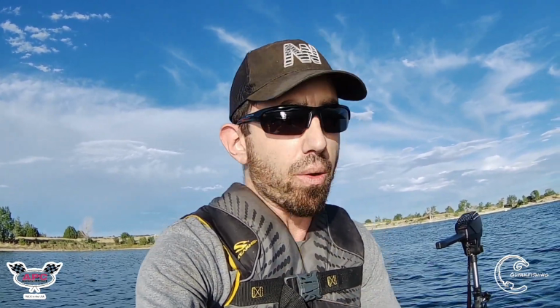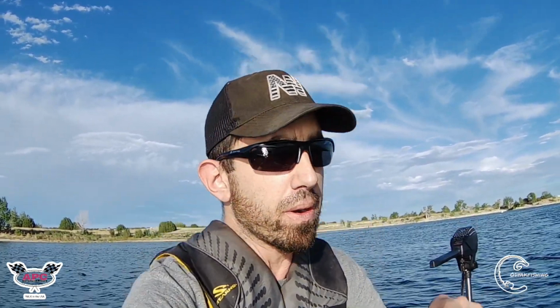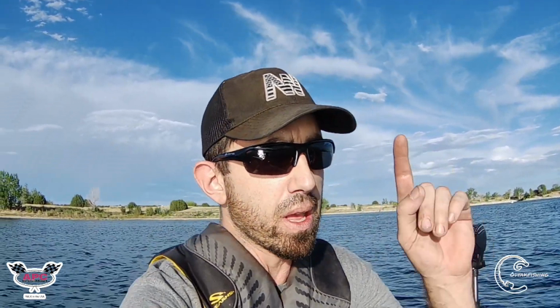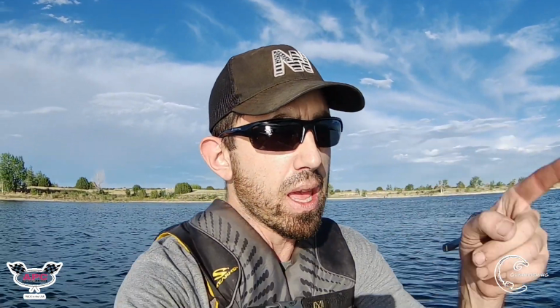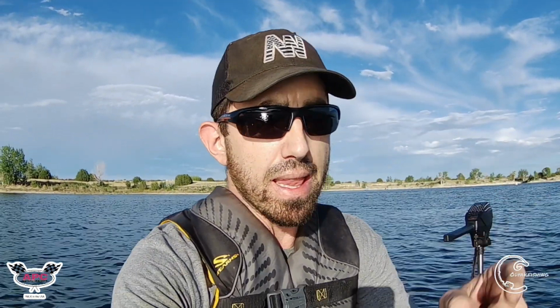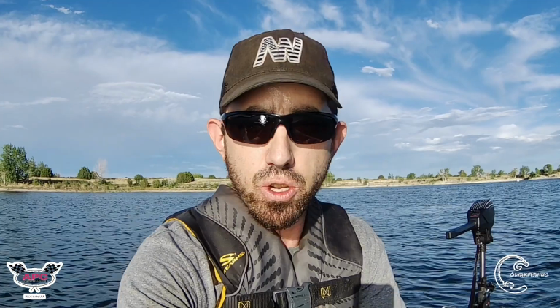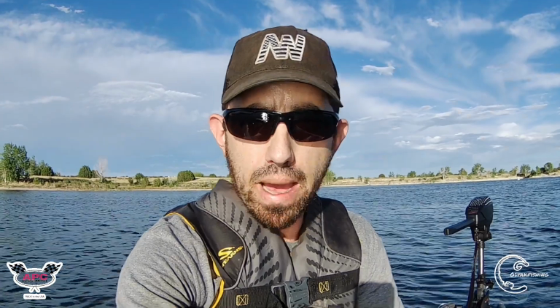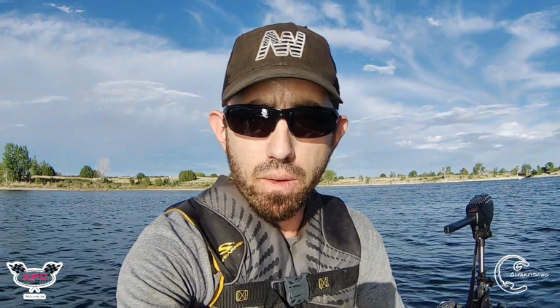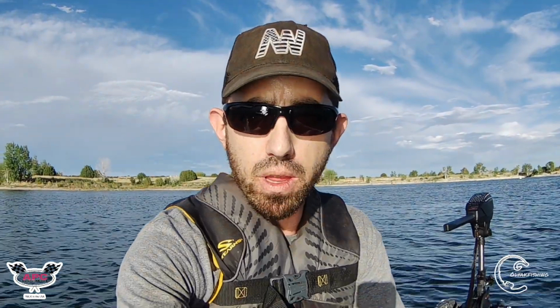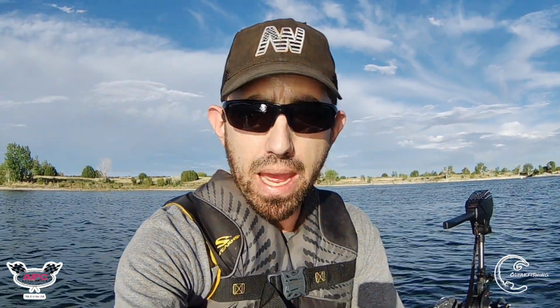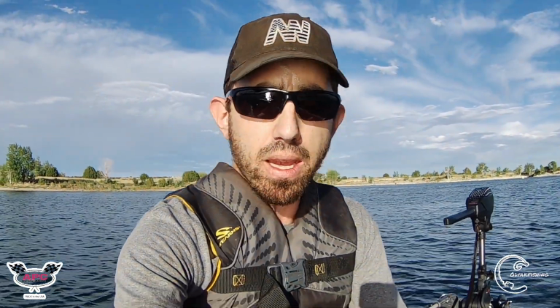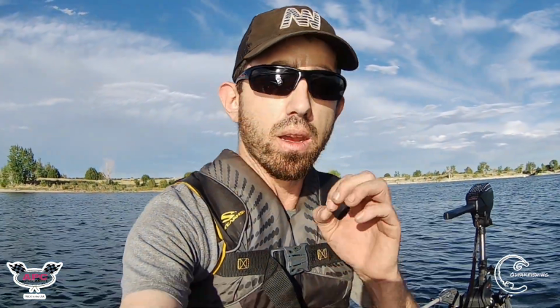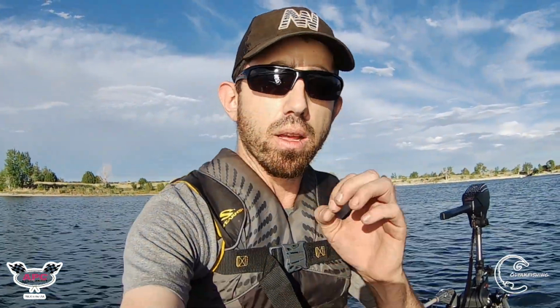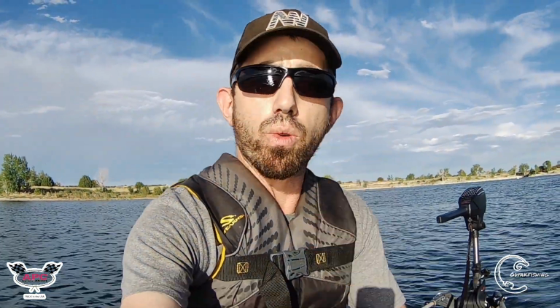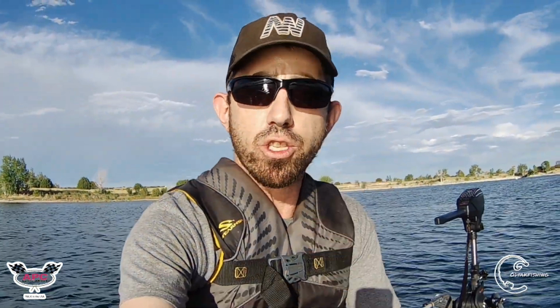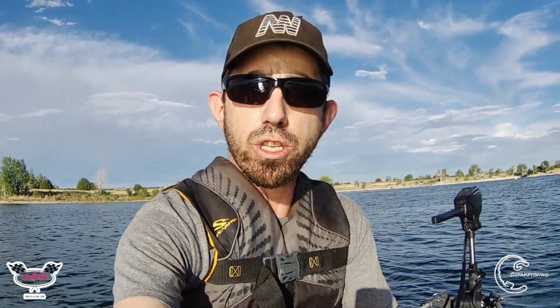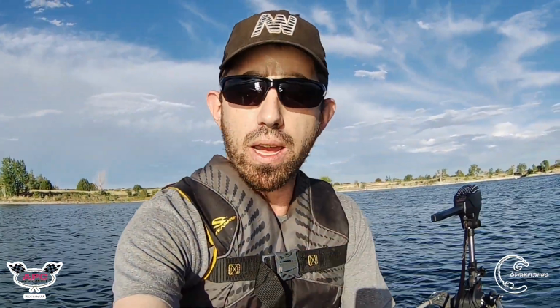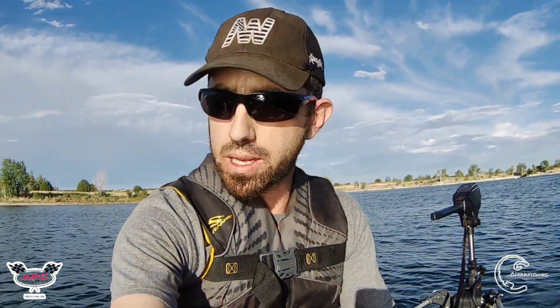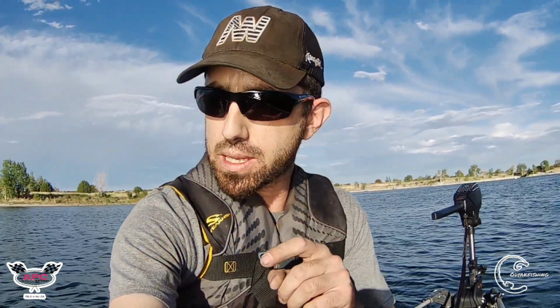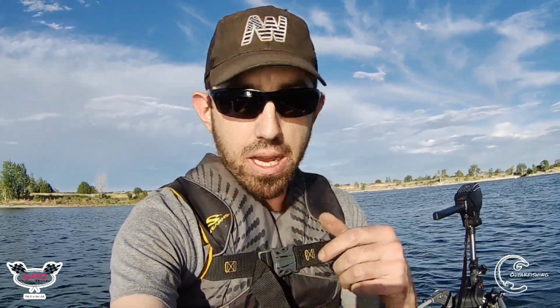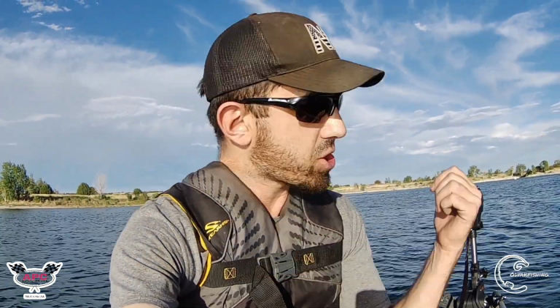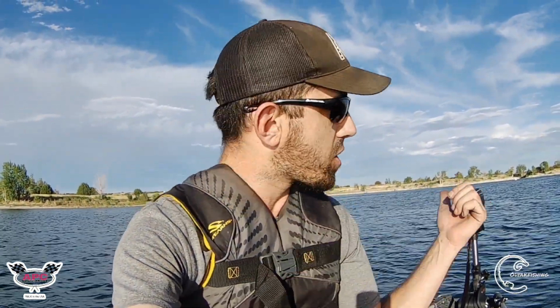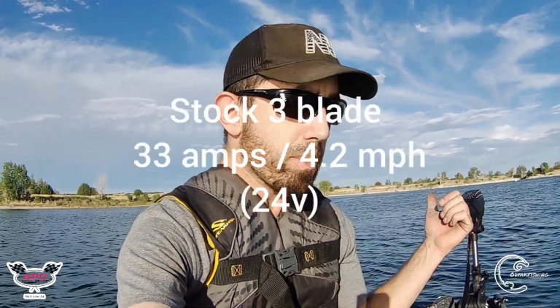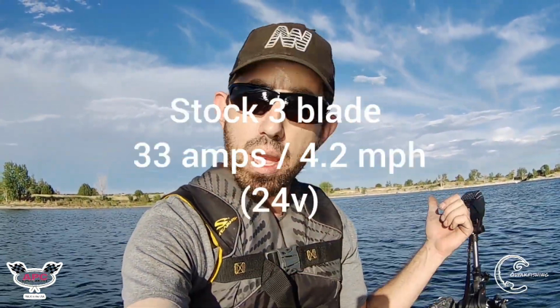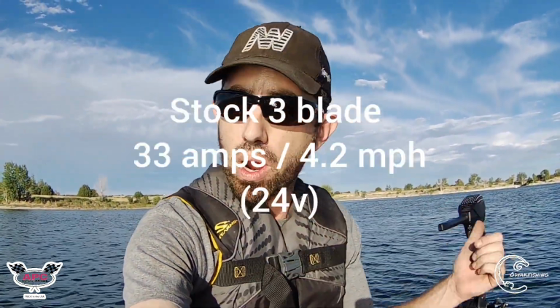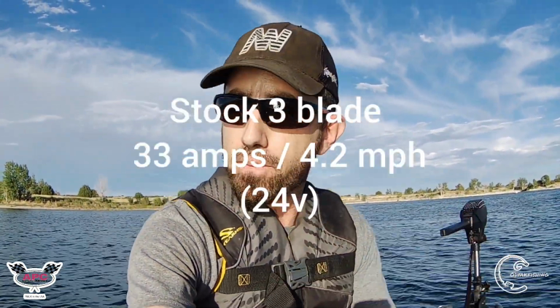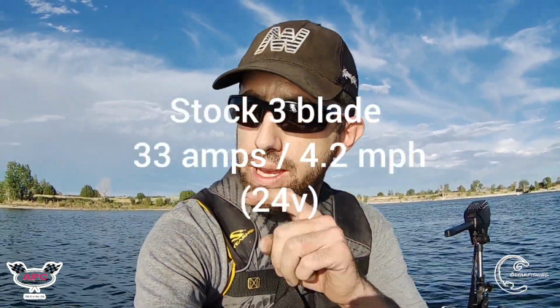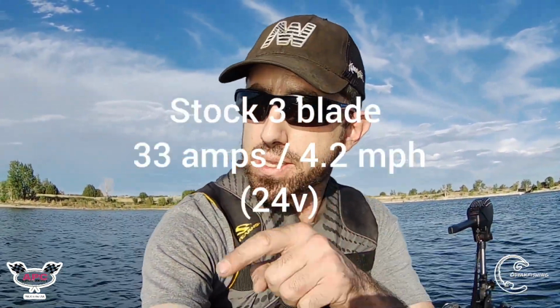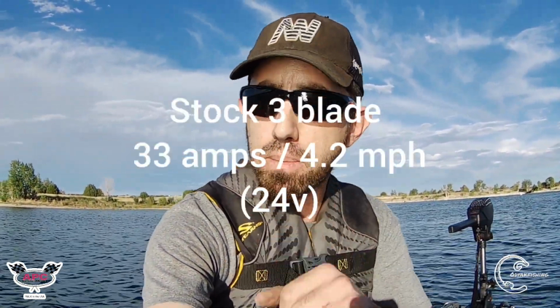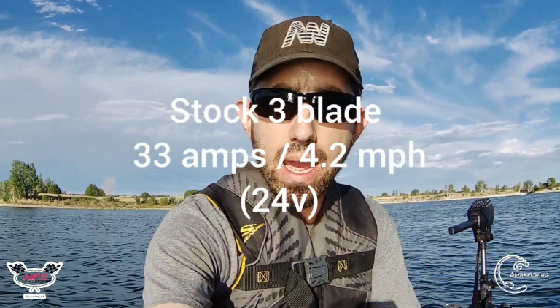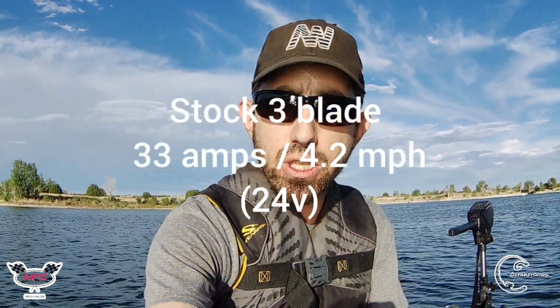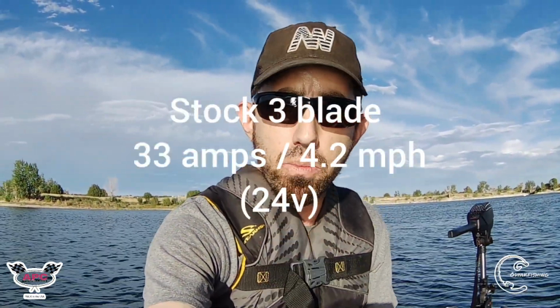Let's go back over to the bank and switch out this stock three-blade prop for this 10x8 APC prop.